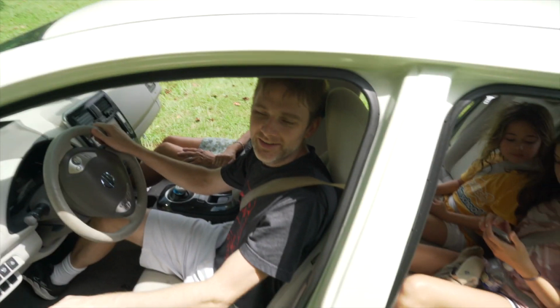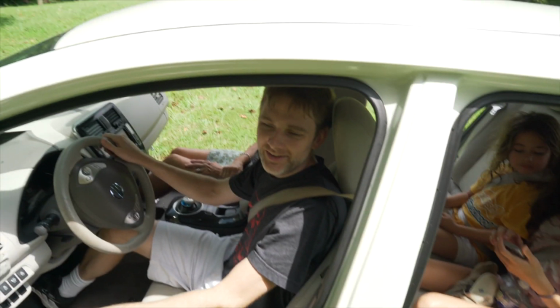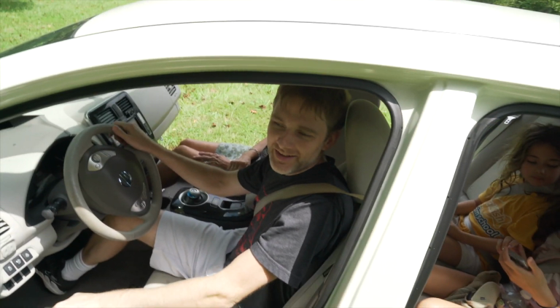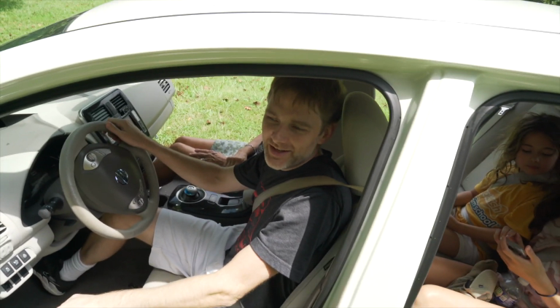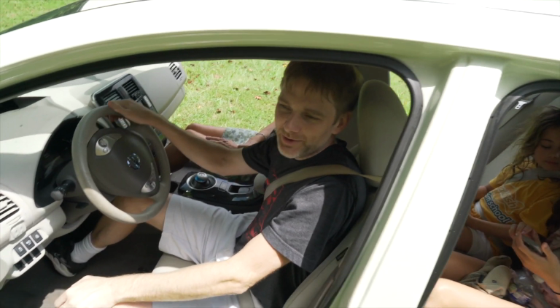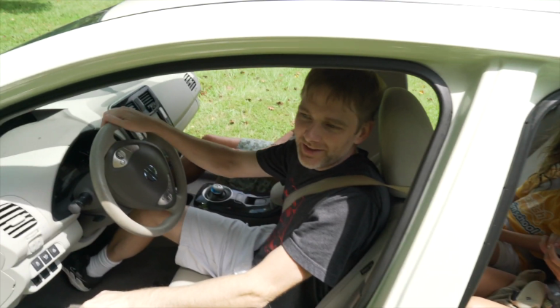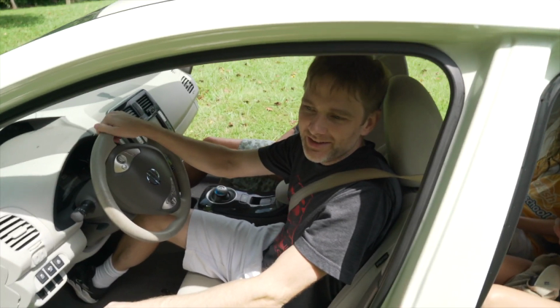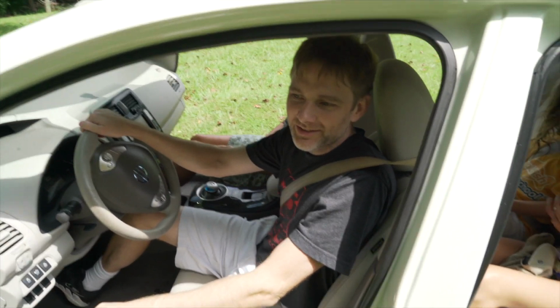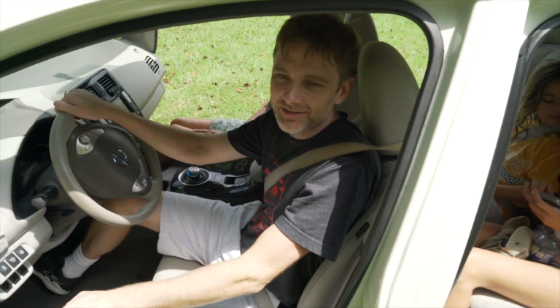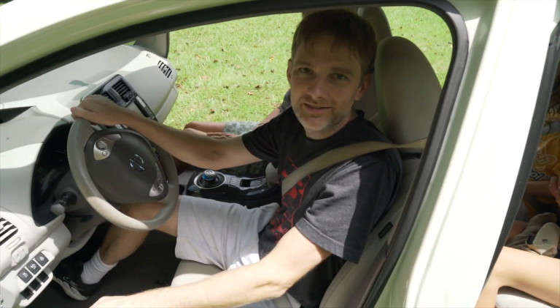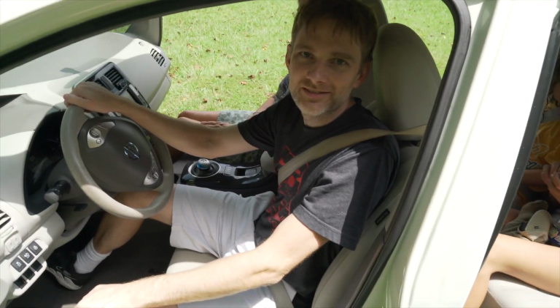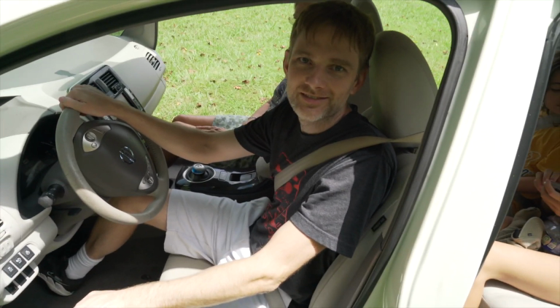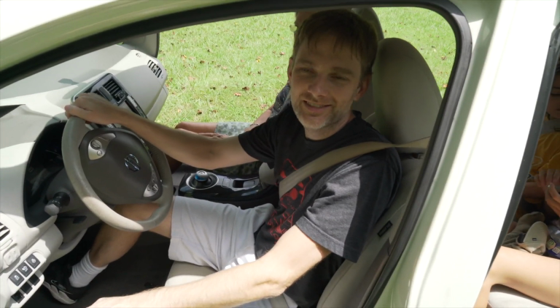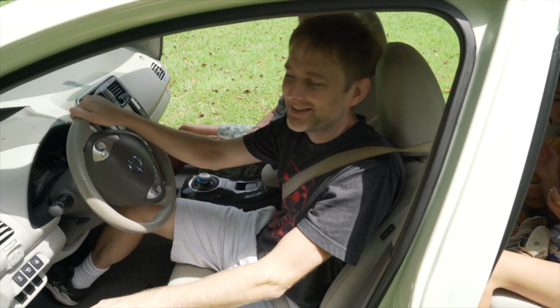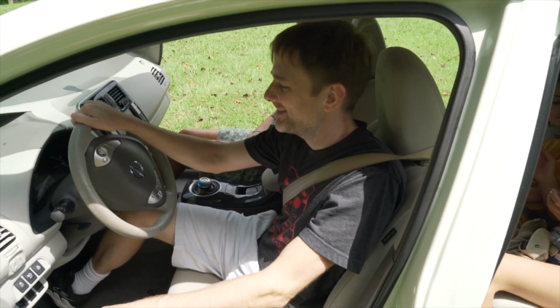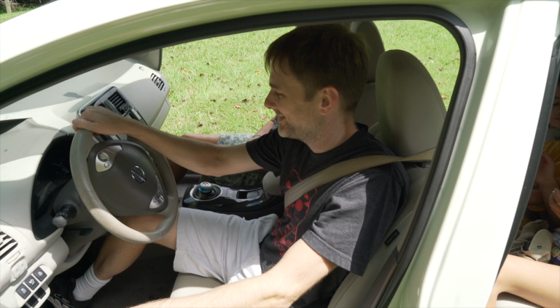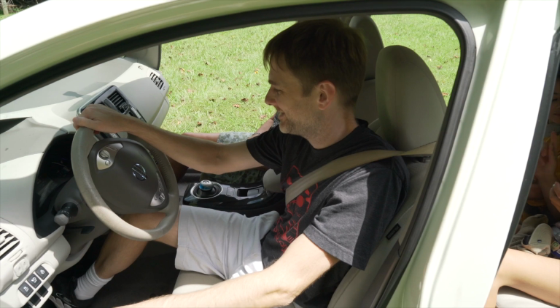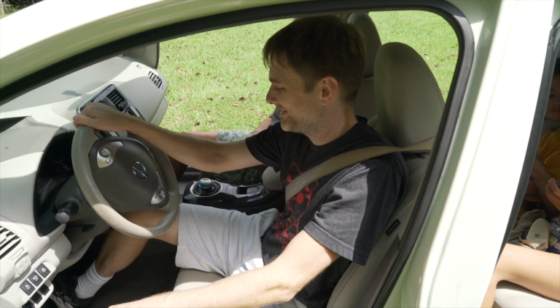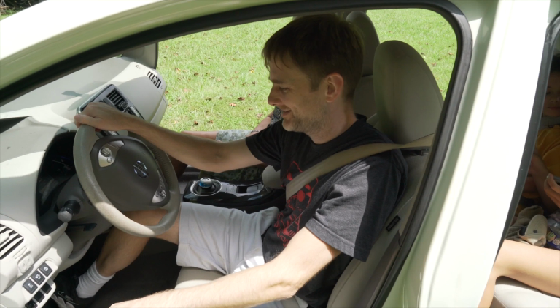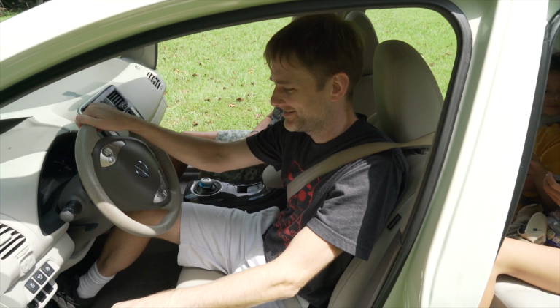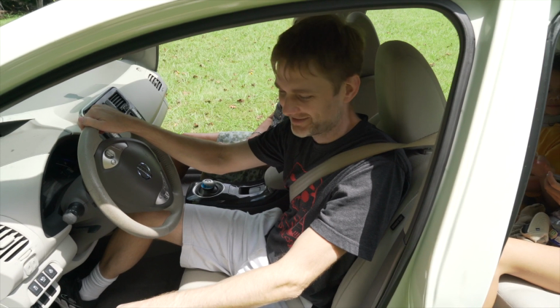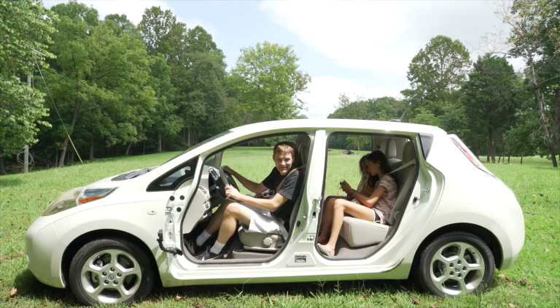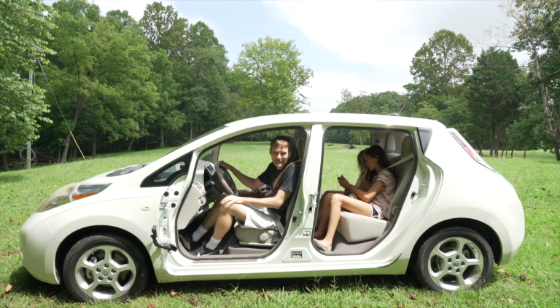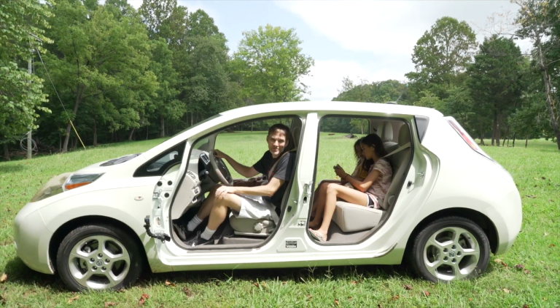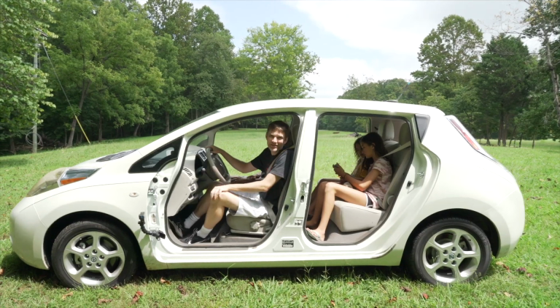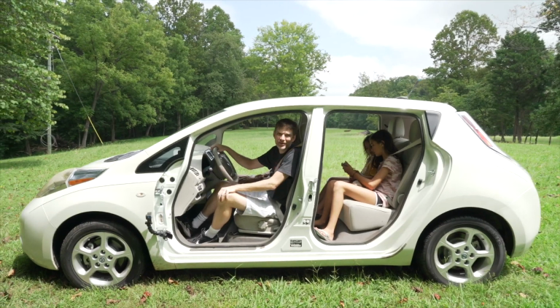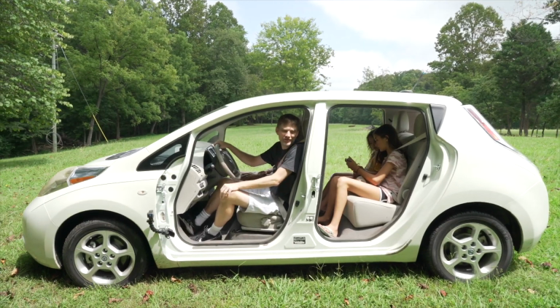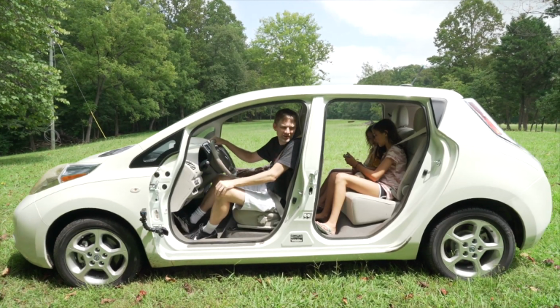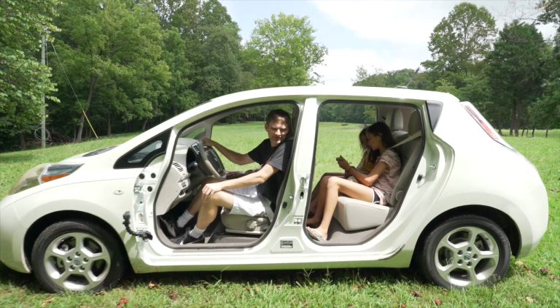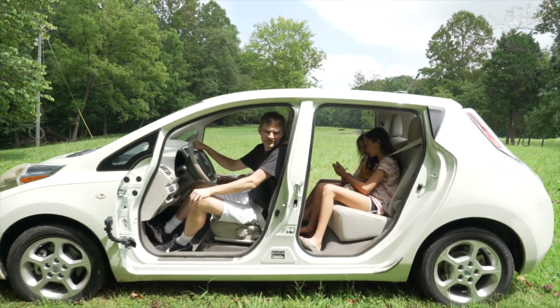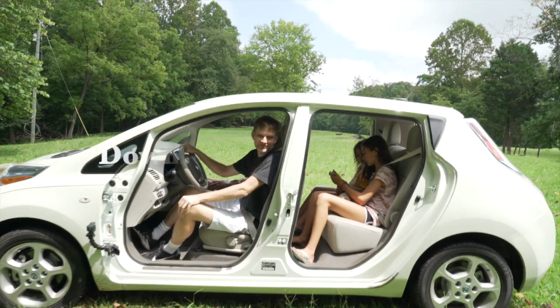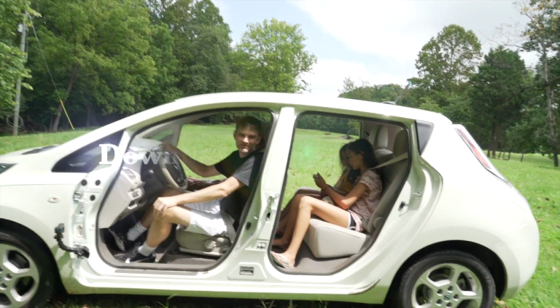So, in your humble opinion, is this better than a golf cart? It's definitely better than a golf cart.